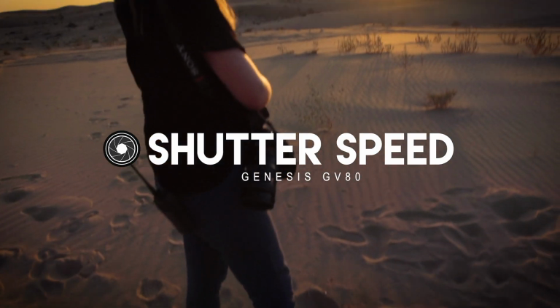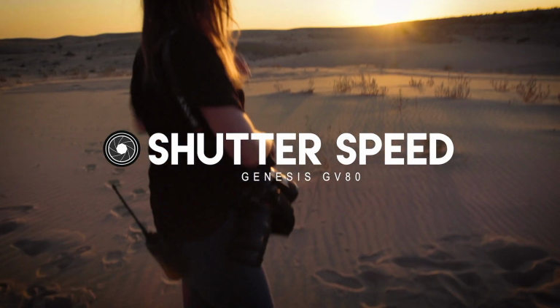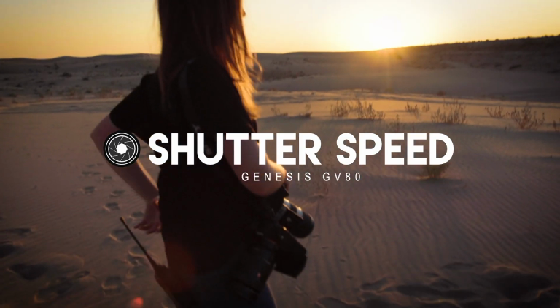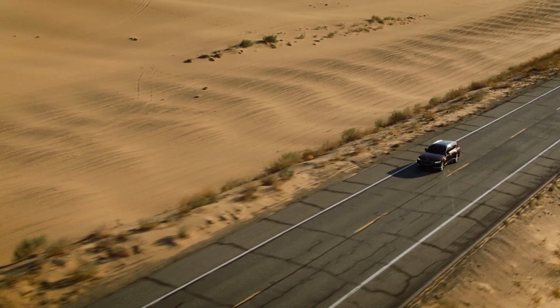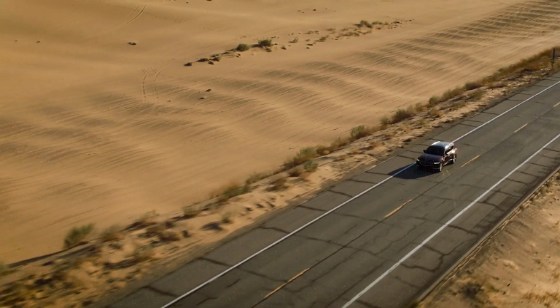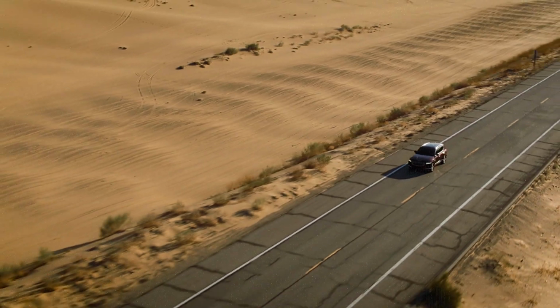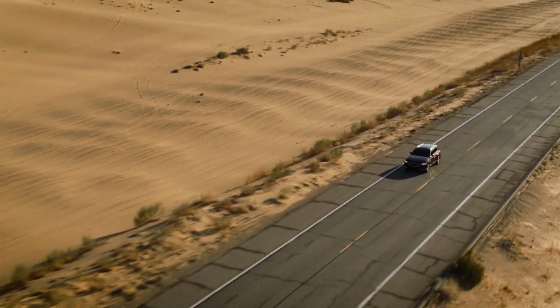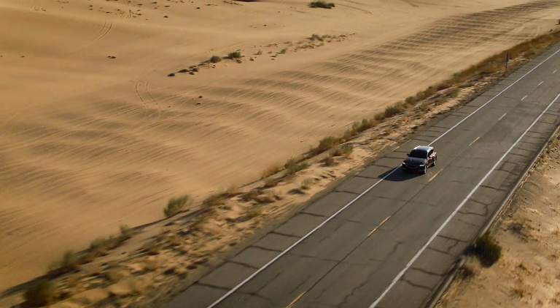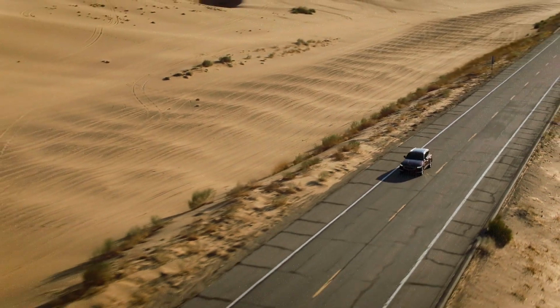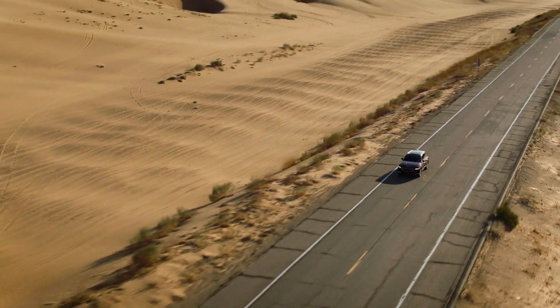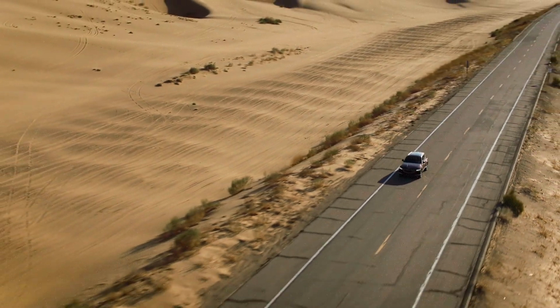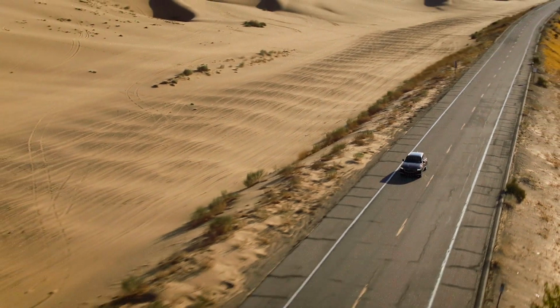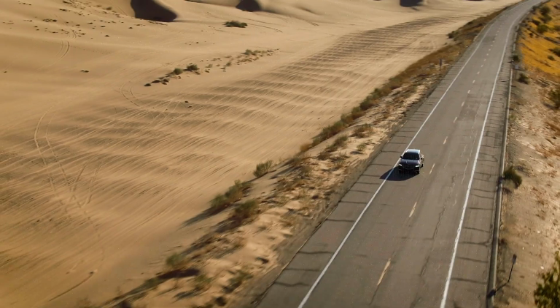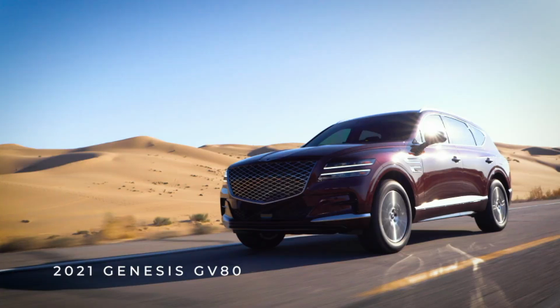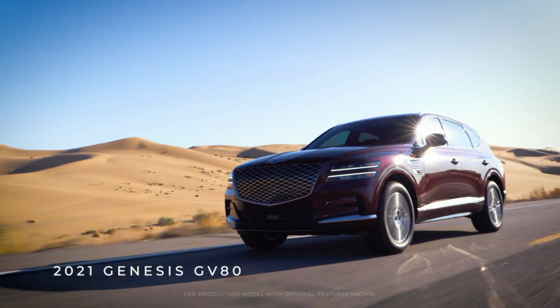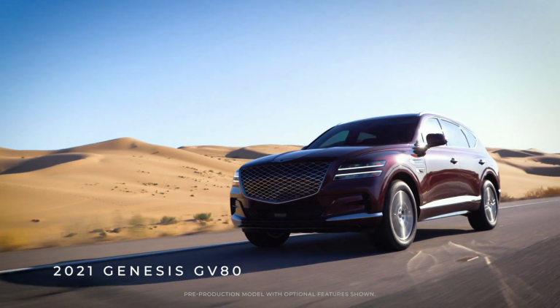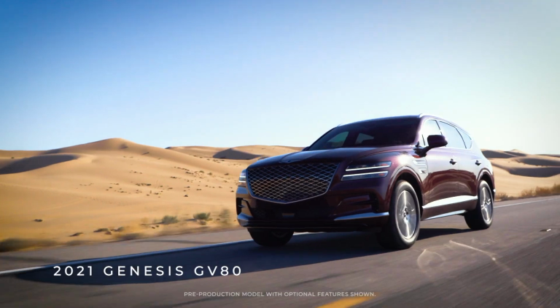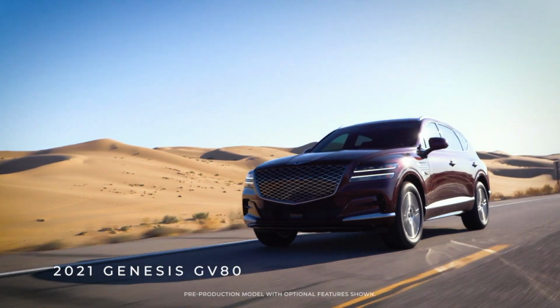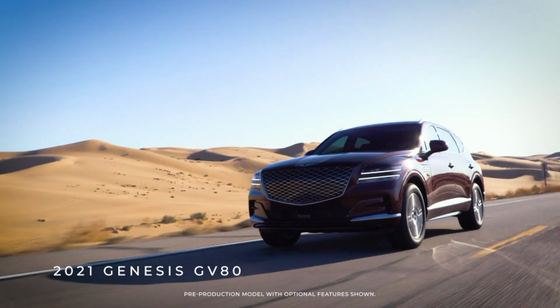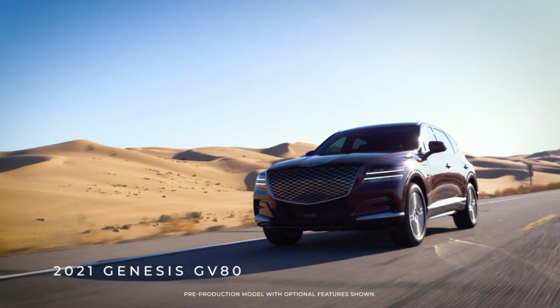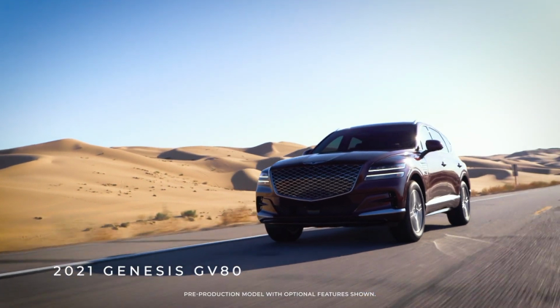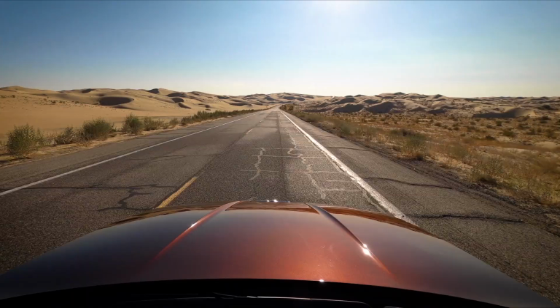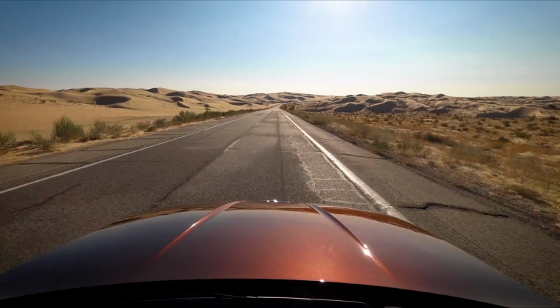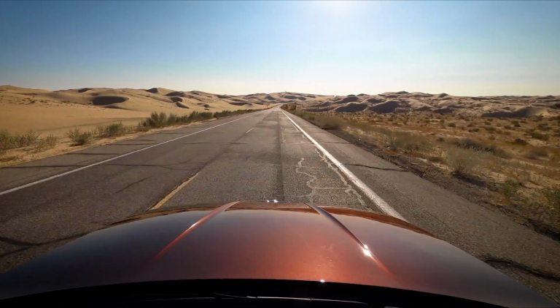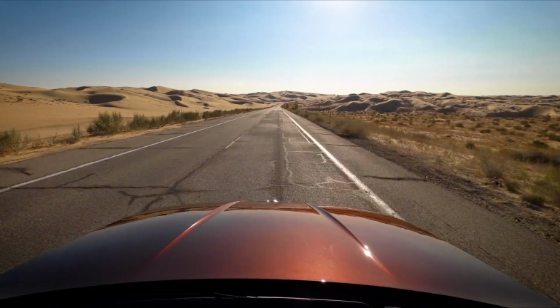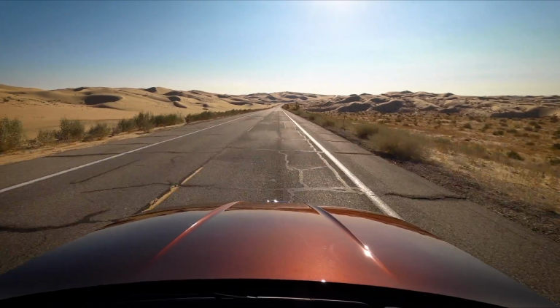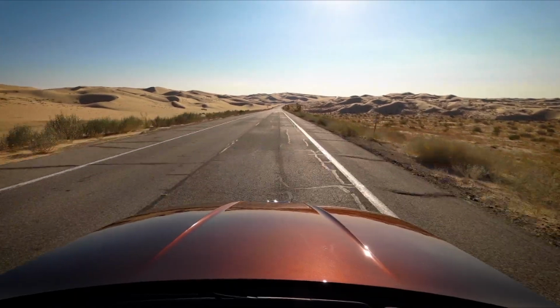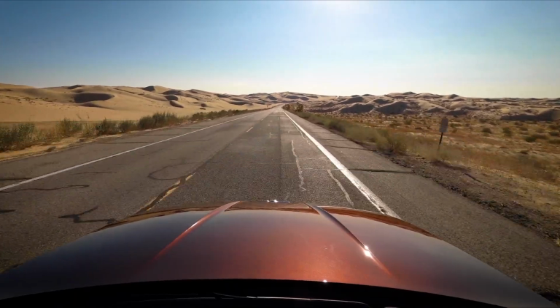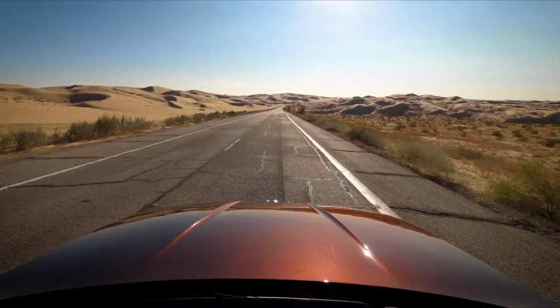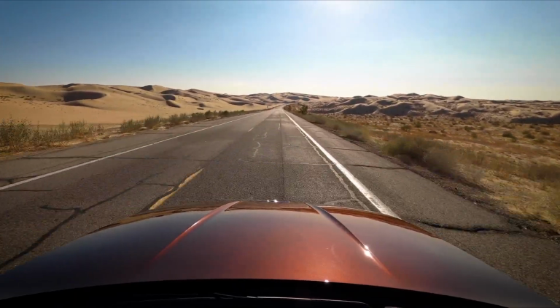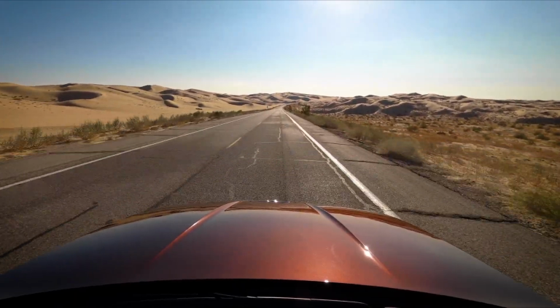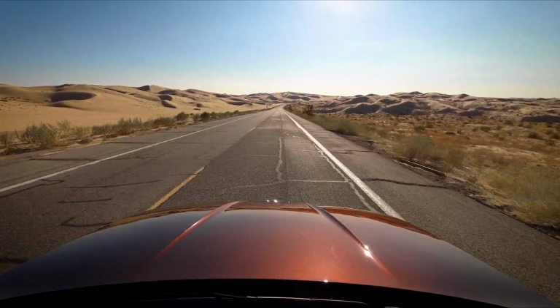The concept was that I would get the Genesis for a day, and there were not really any rules other than to make the car look great.